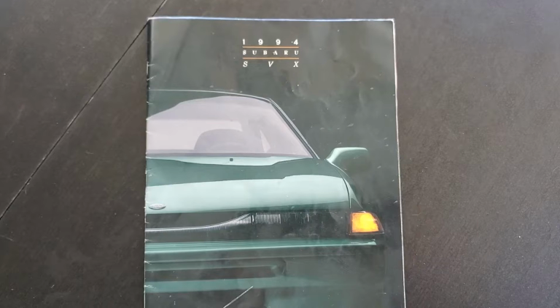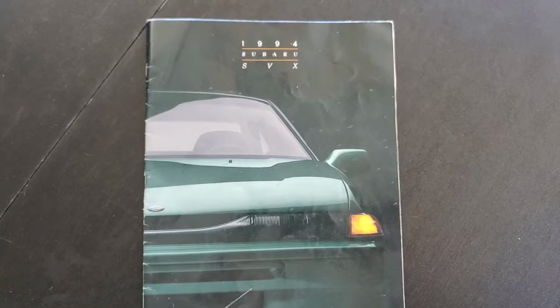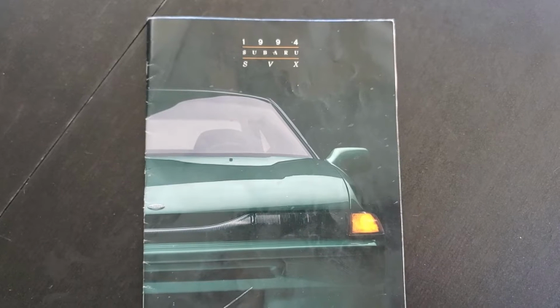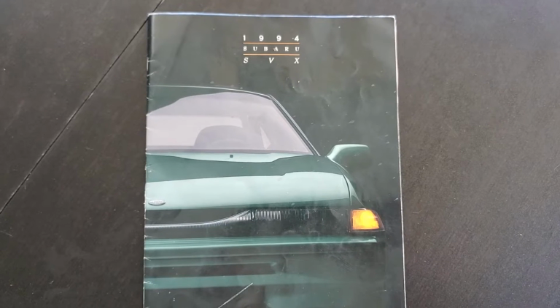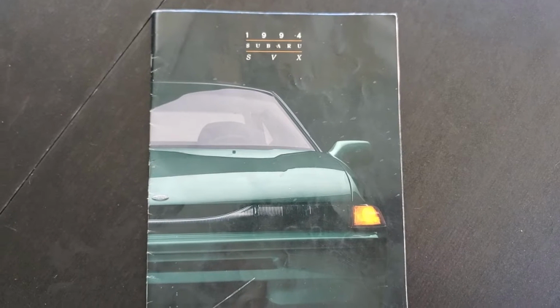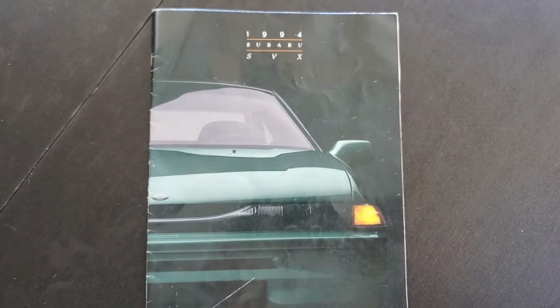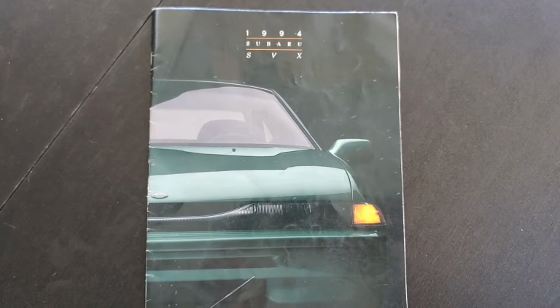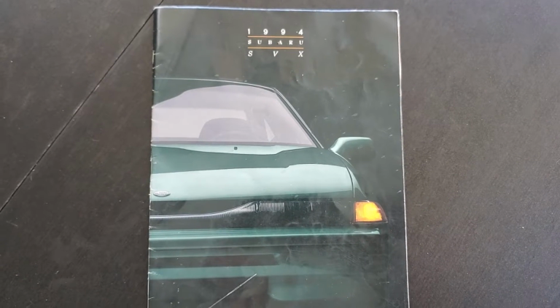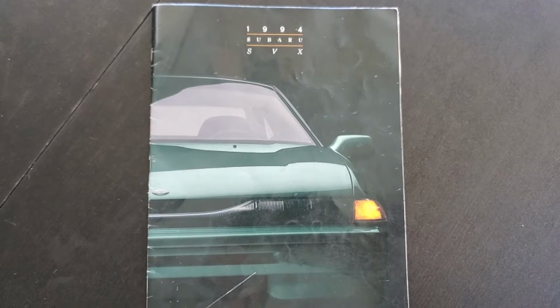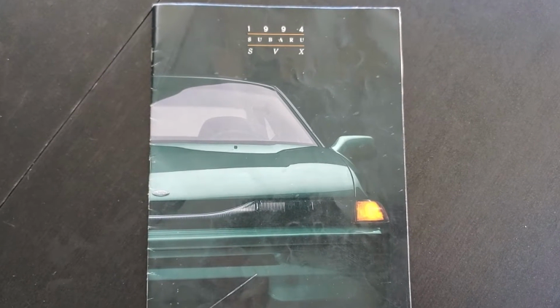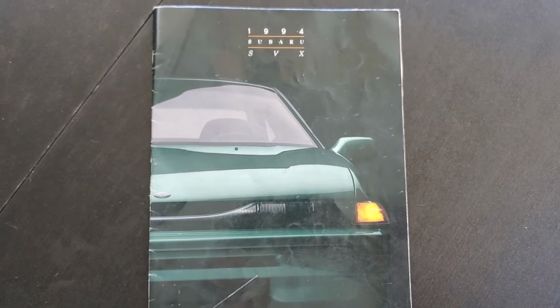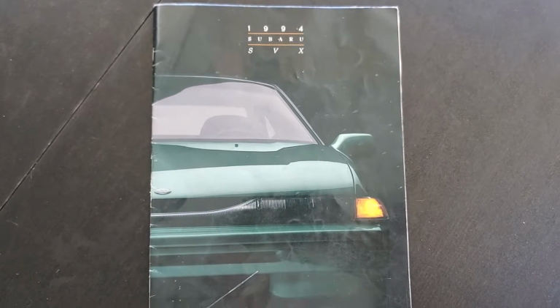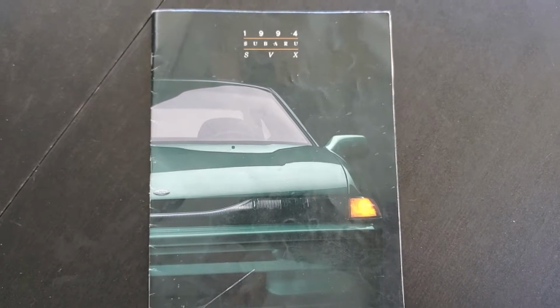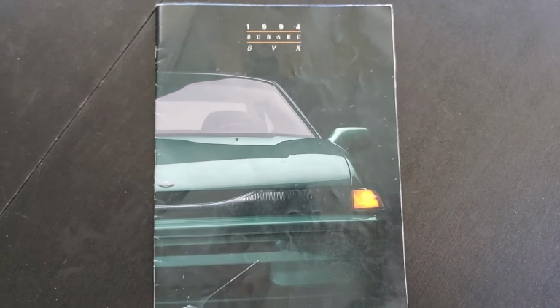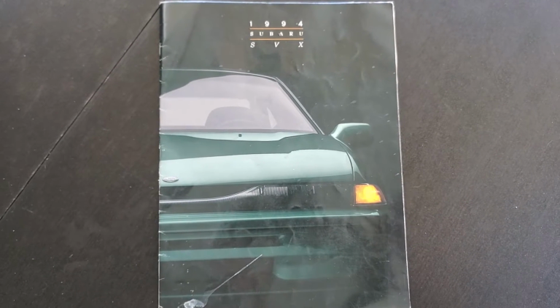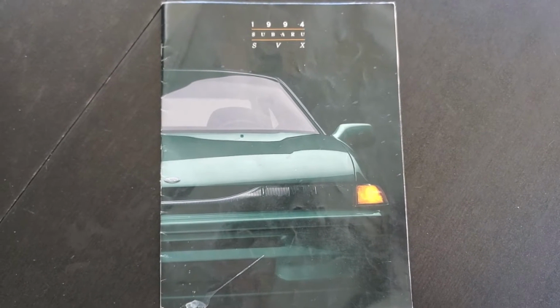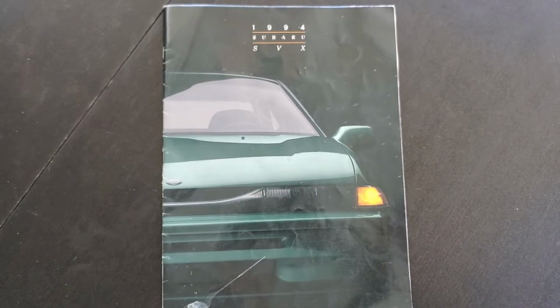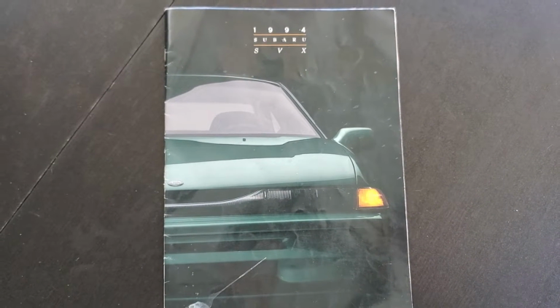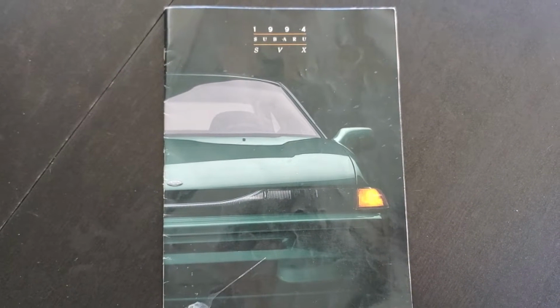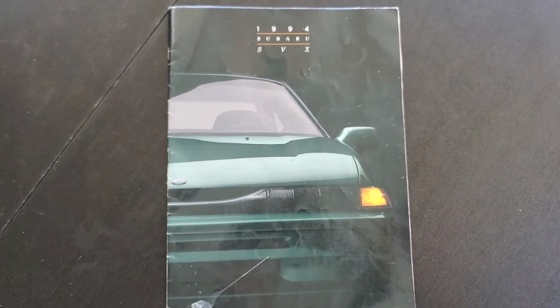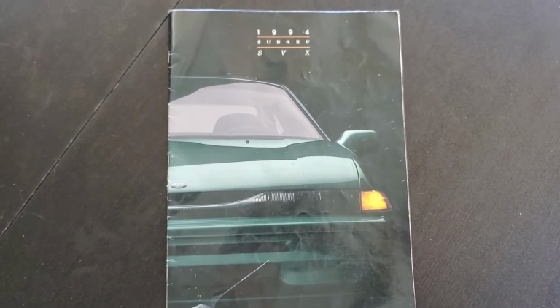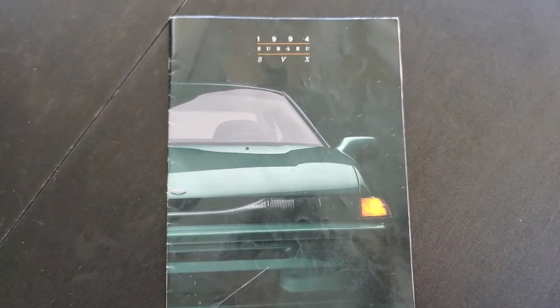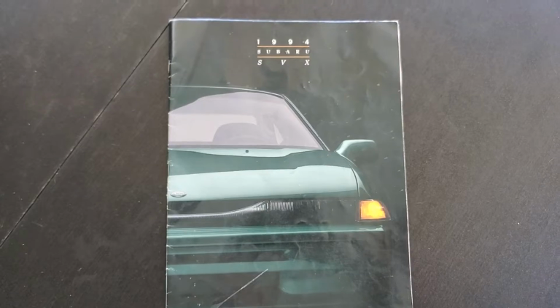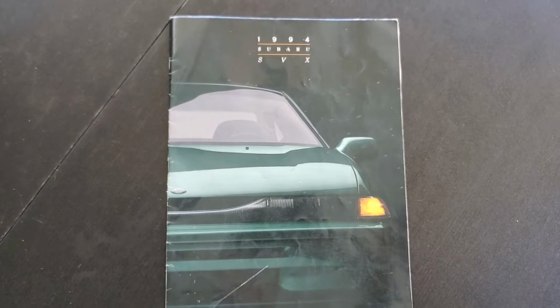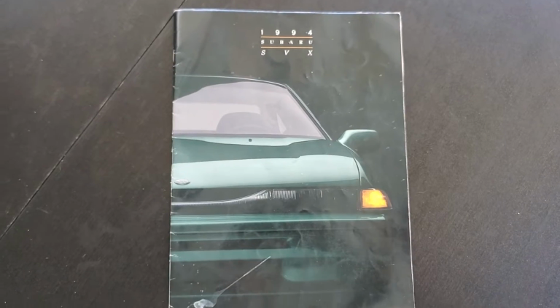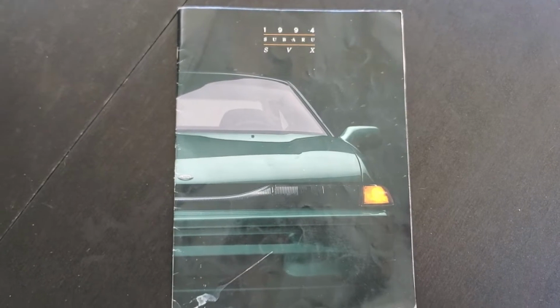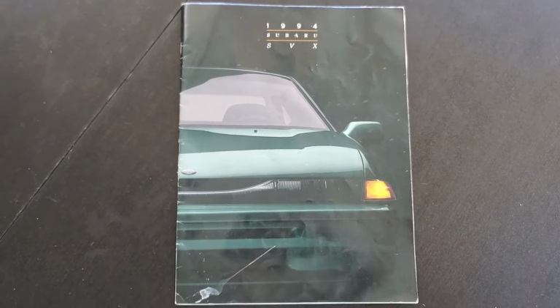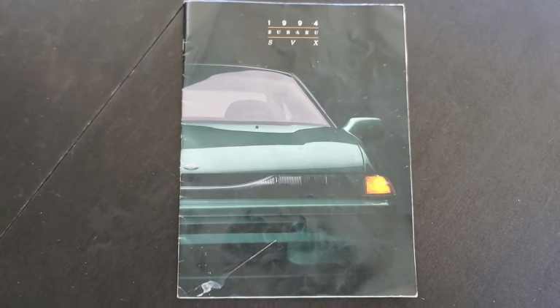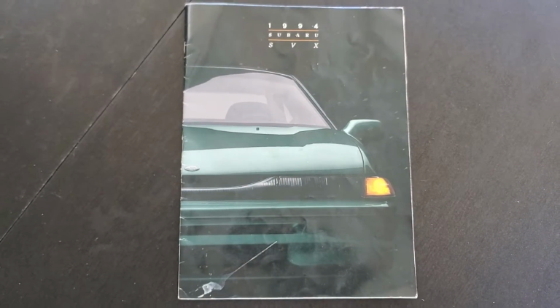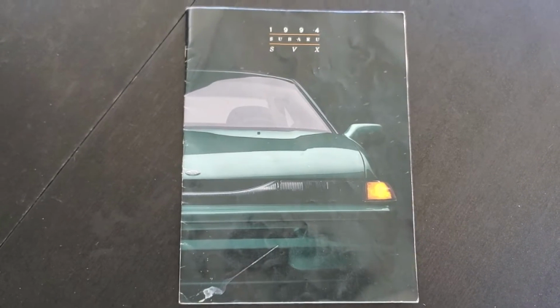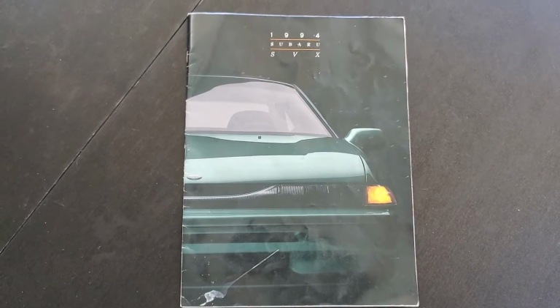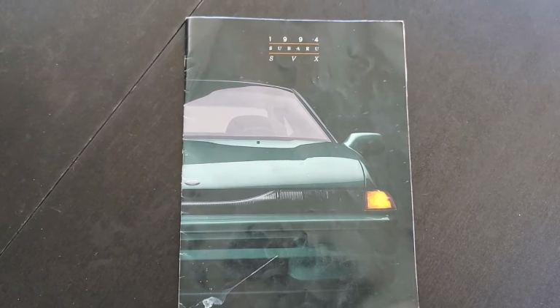It might be fun to go through the '94 Subaru SVX brochure.